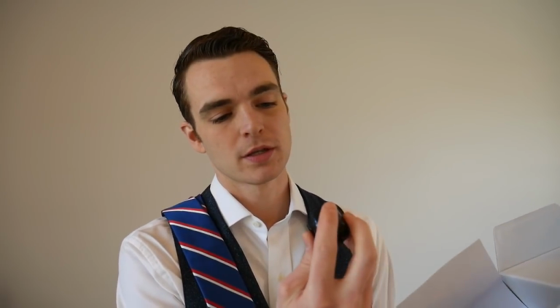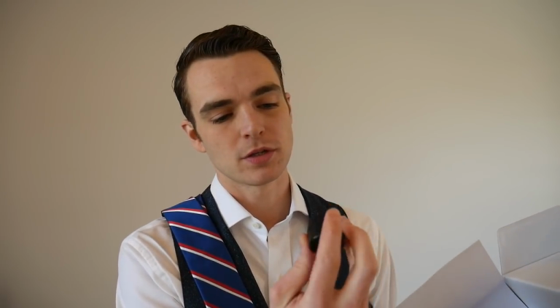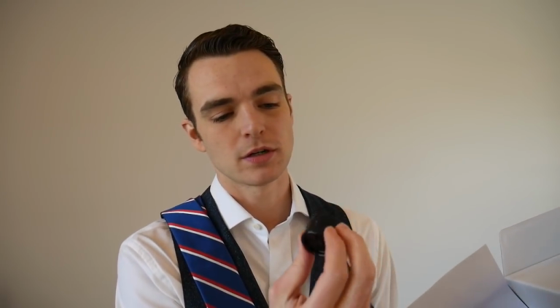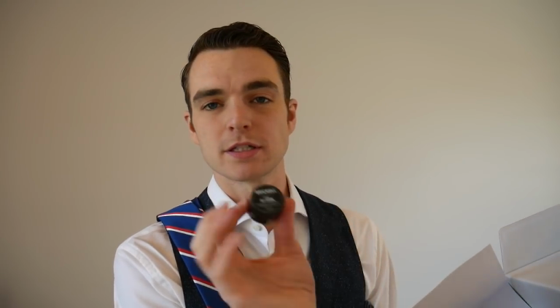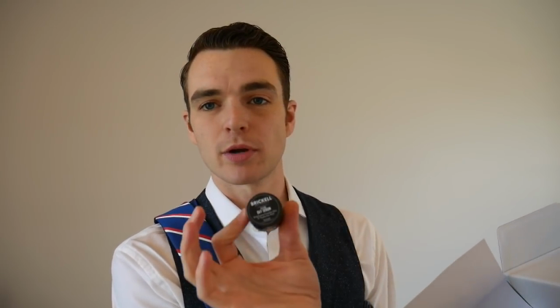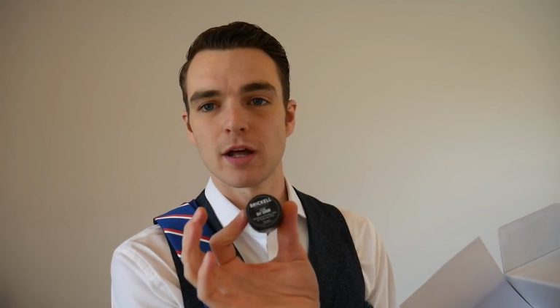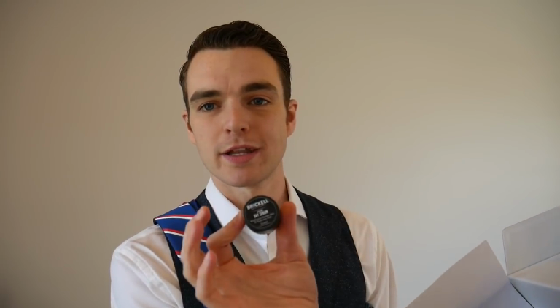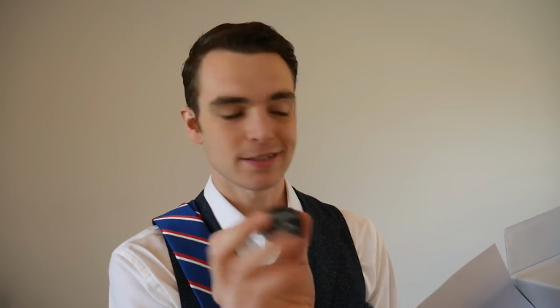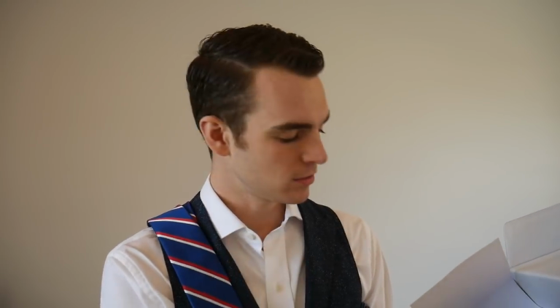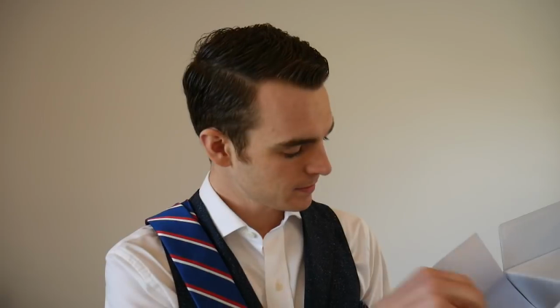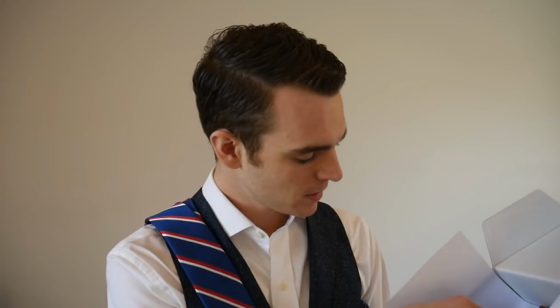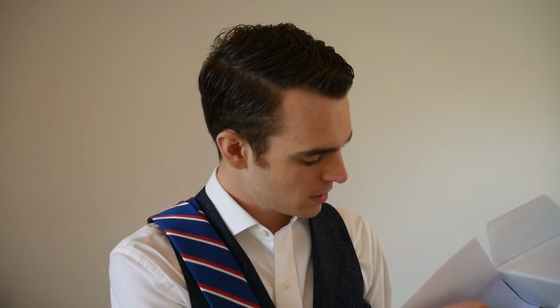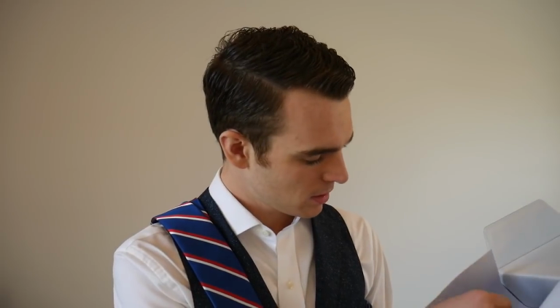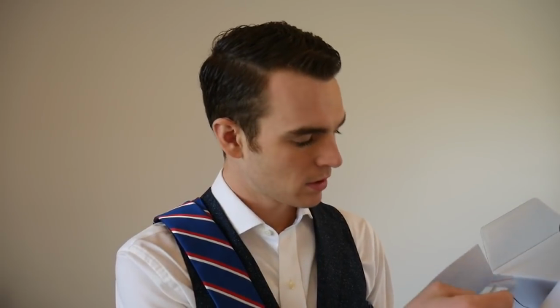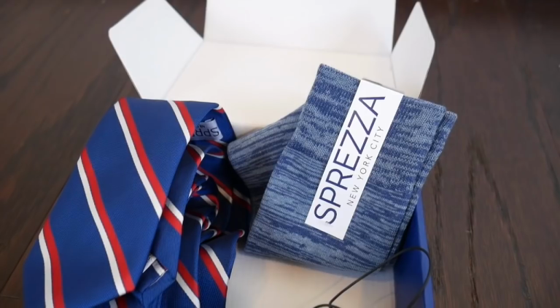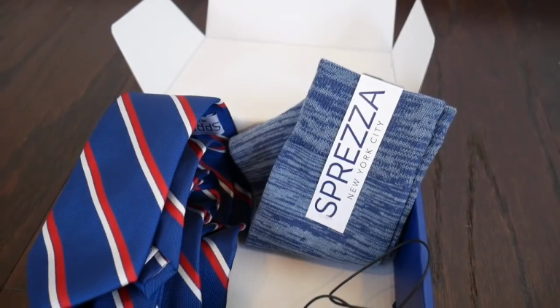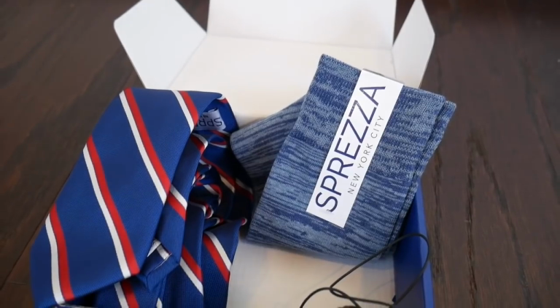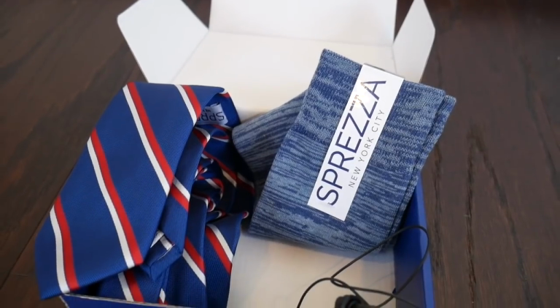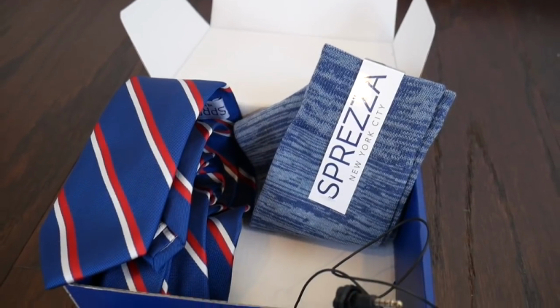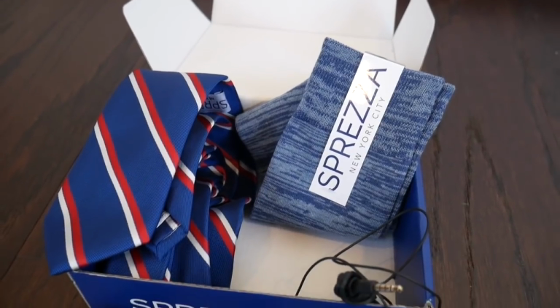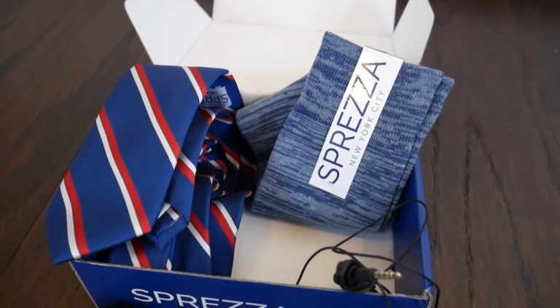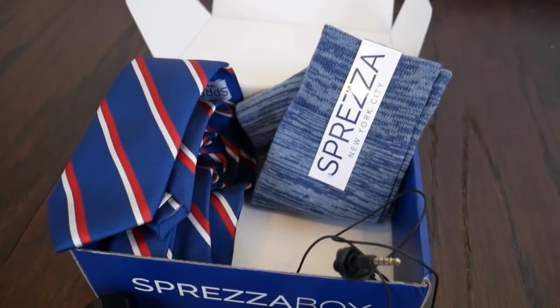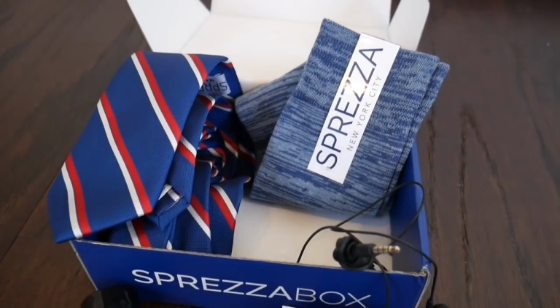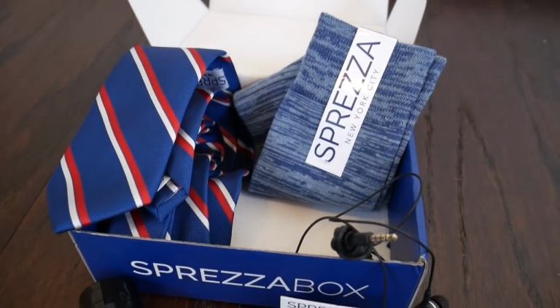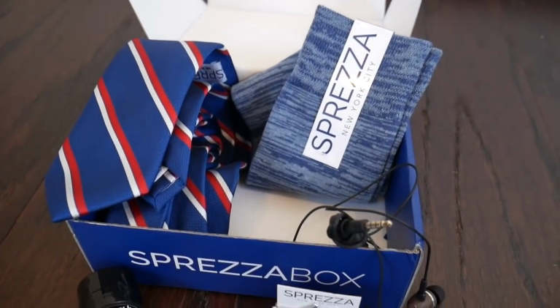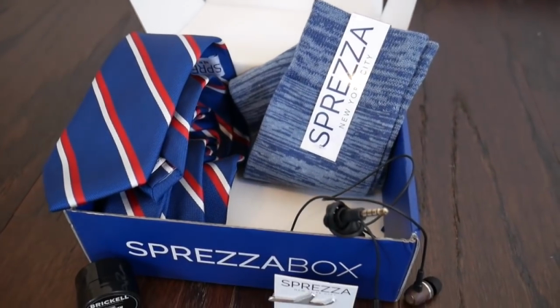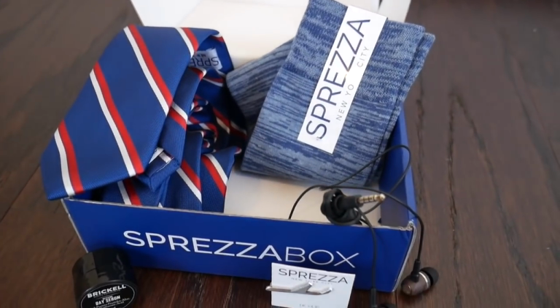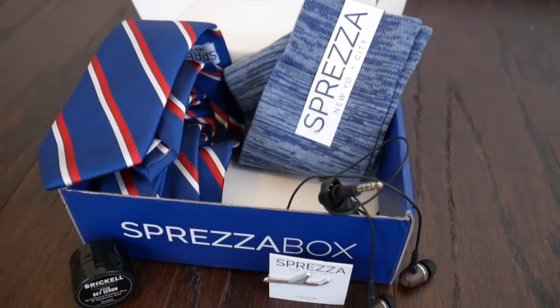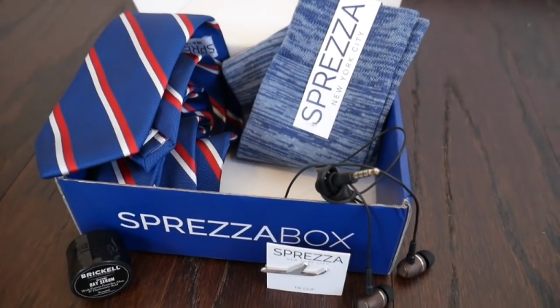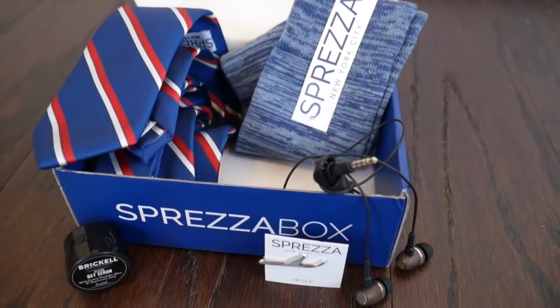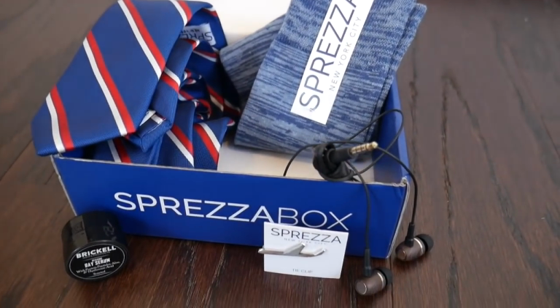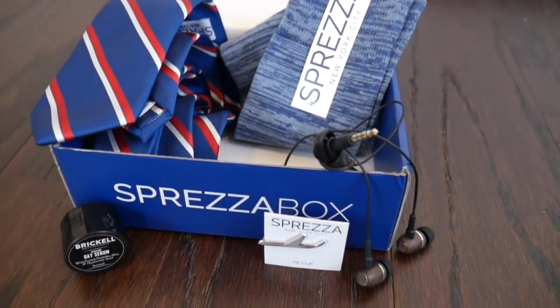So here is the Brickell day serum. We have a cool little tie clip — that's pretty cool. A little airplane.